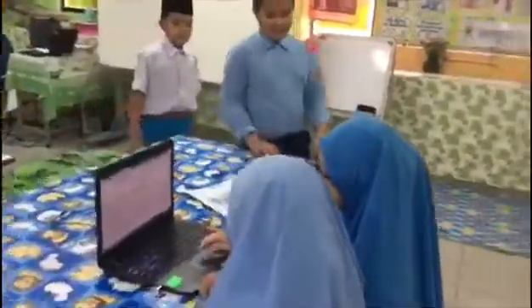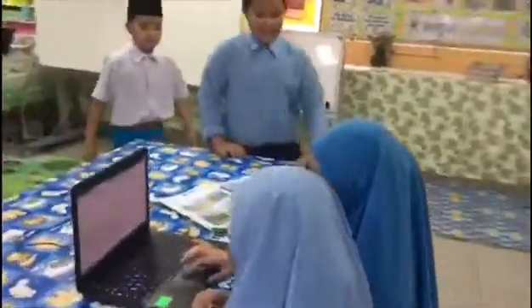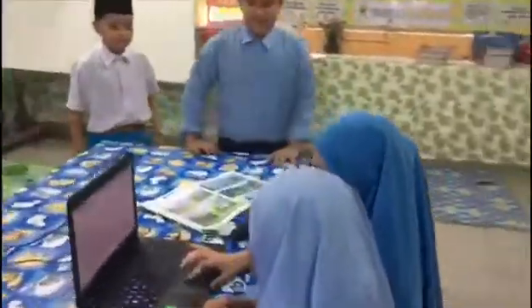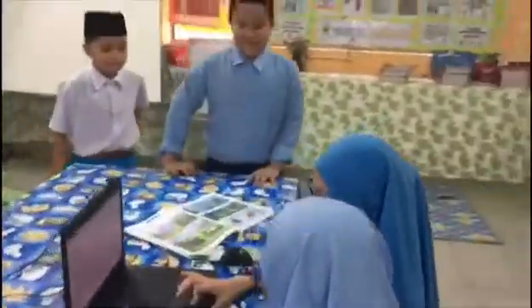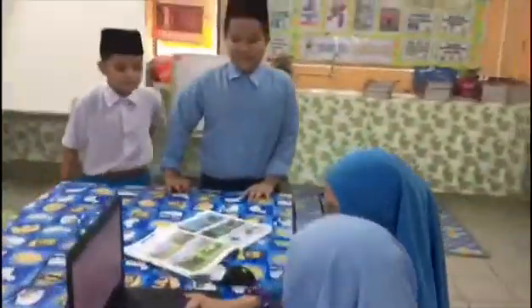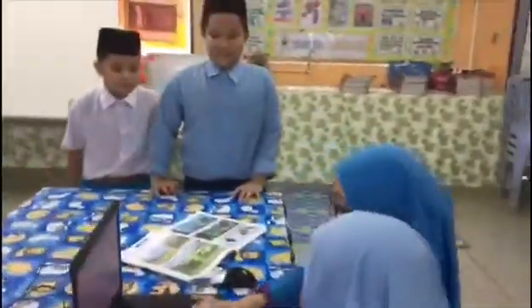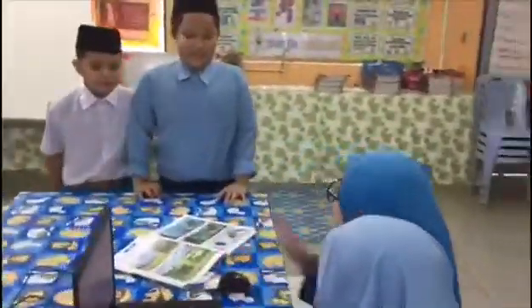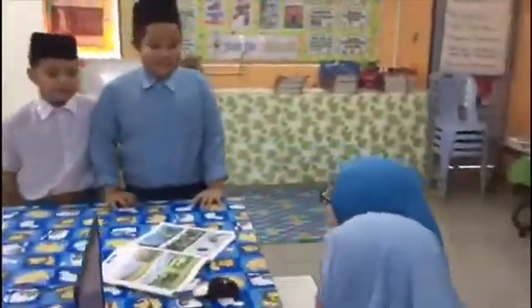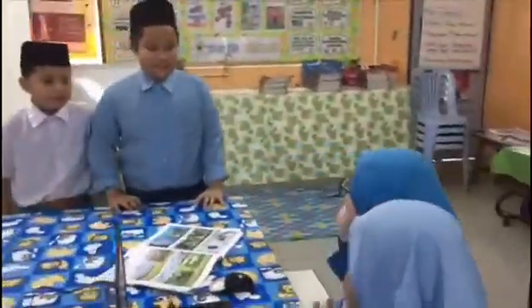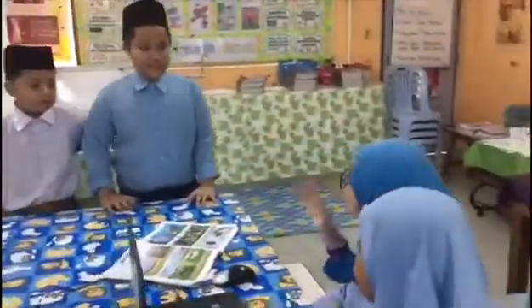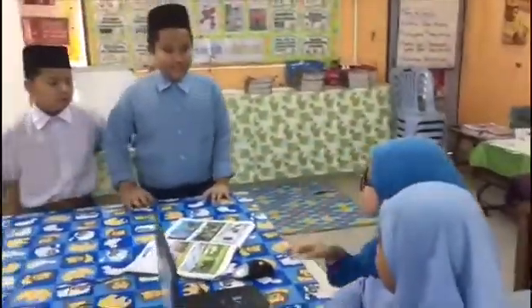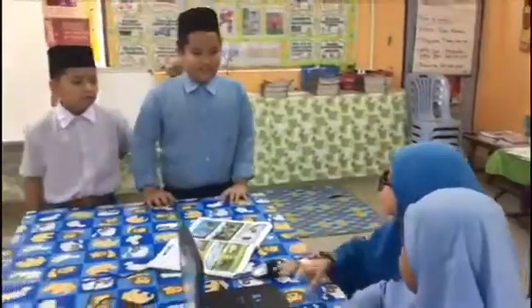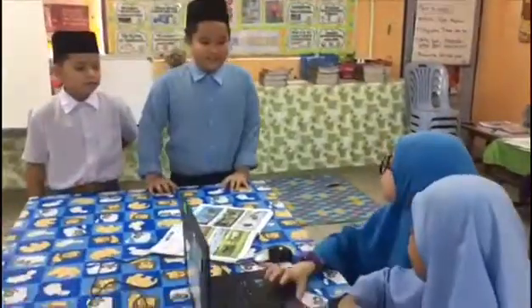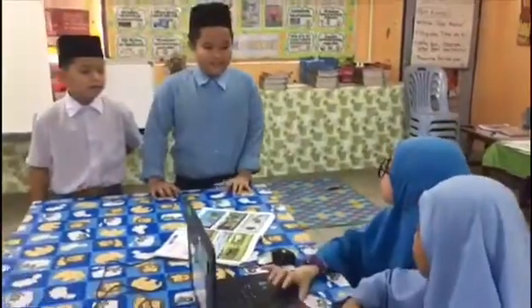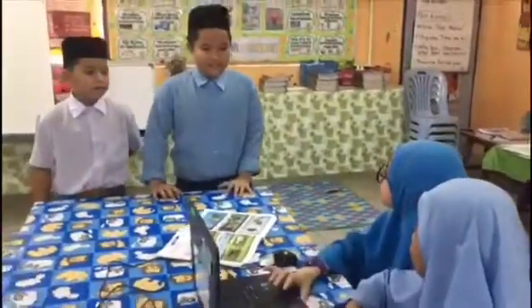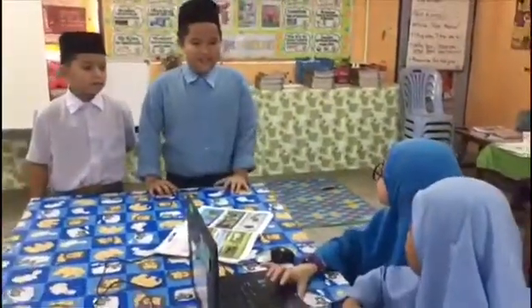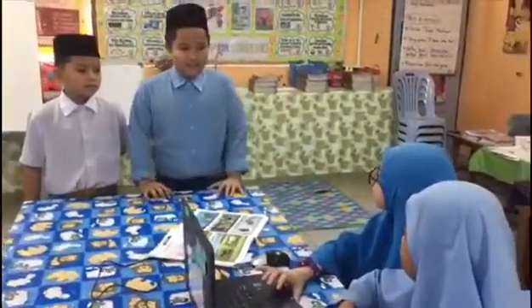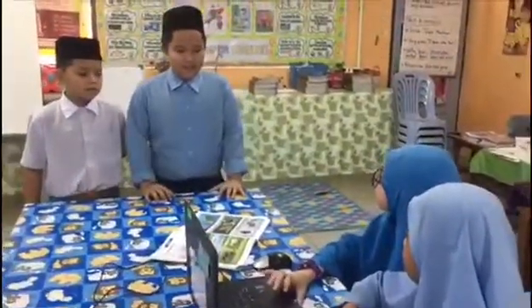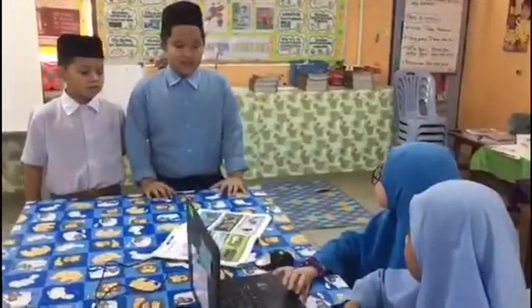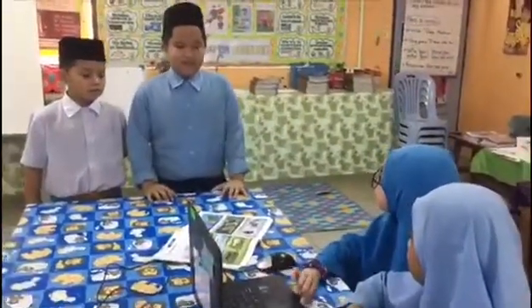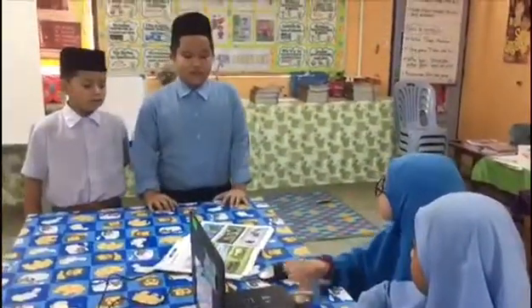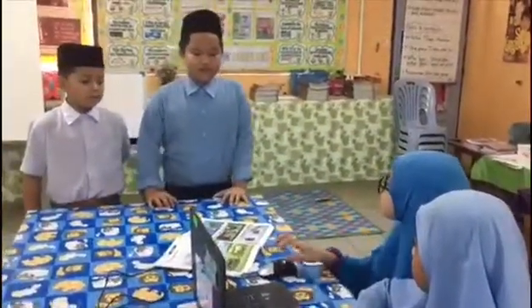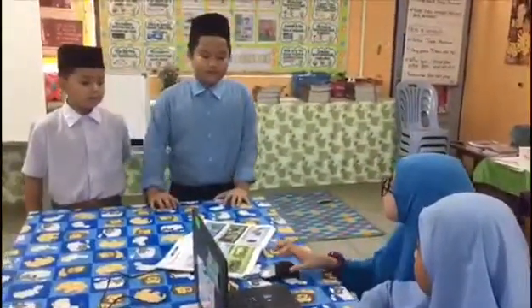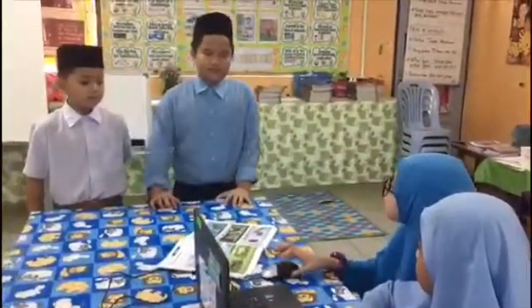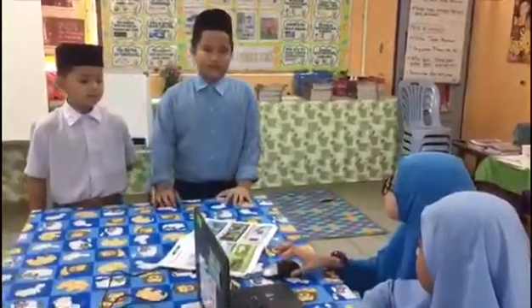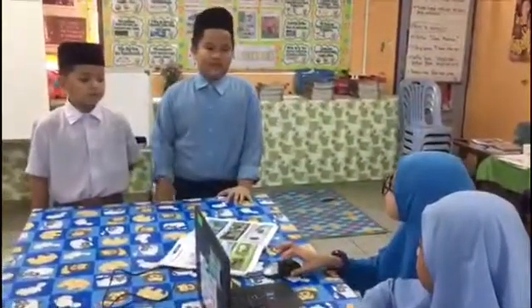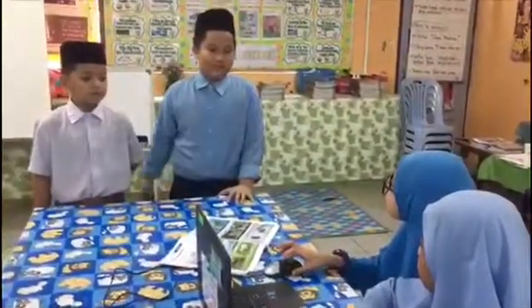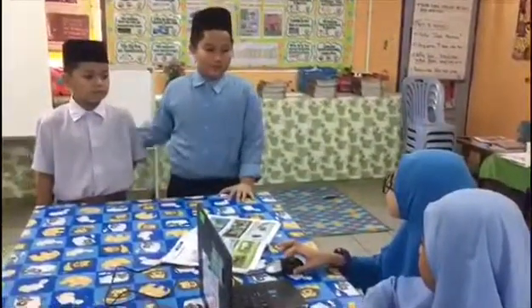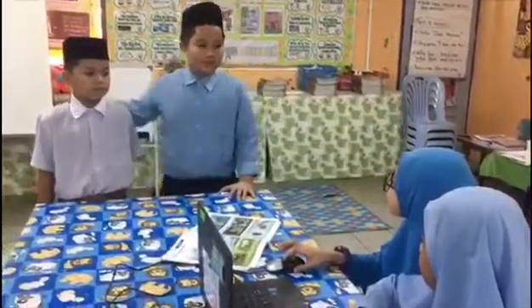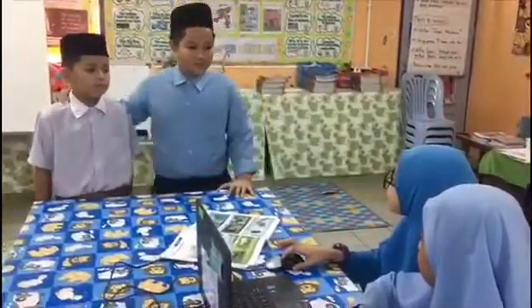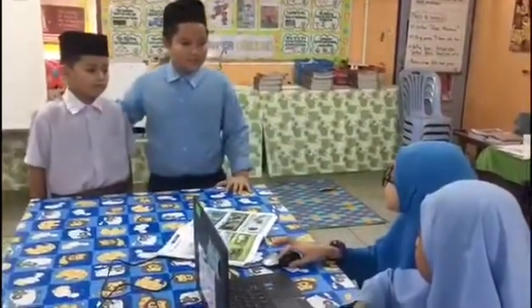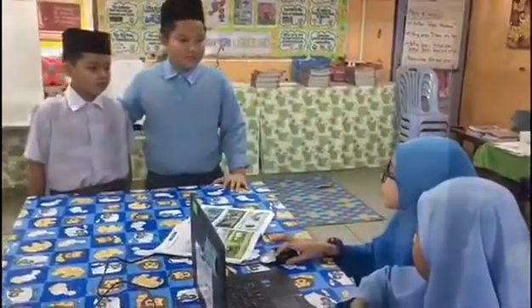Hi, Ms. Dina. Hi, Sheswani. What is the matter? Can you look up for the school? Sure.